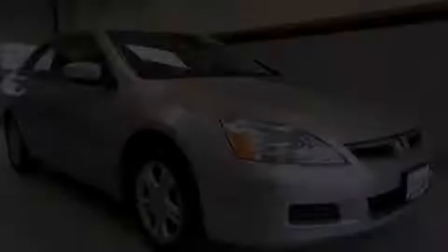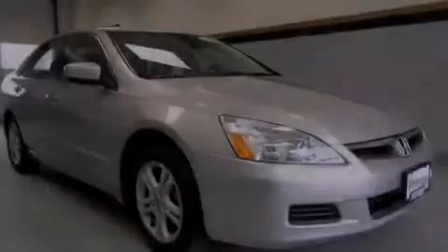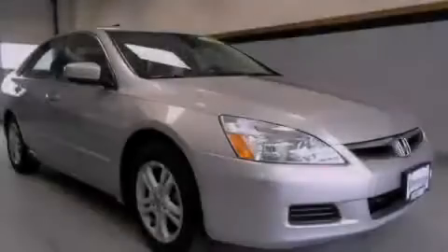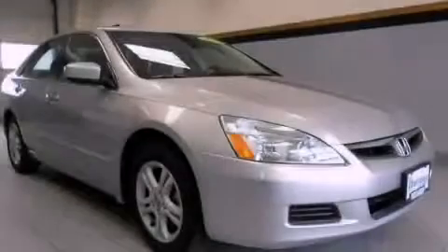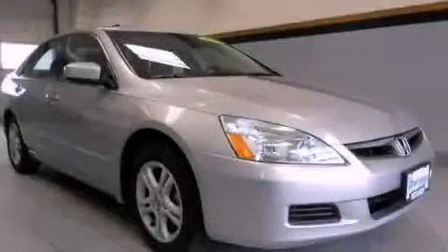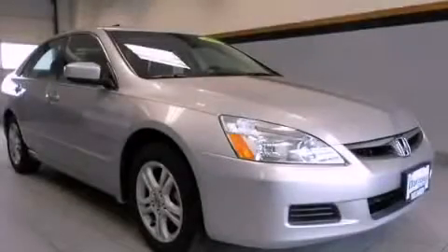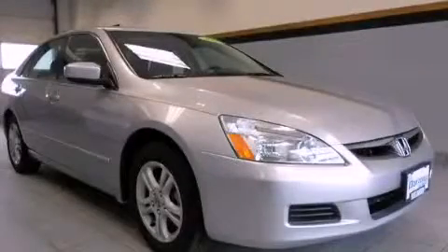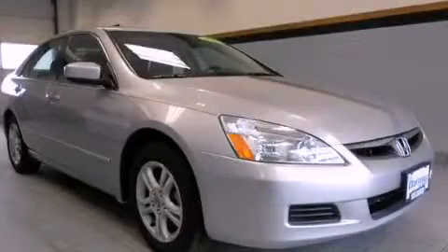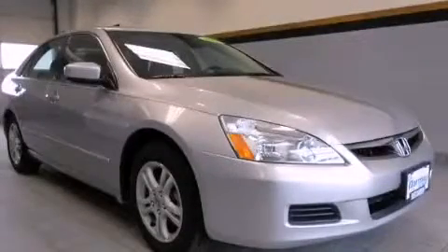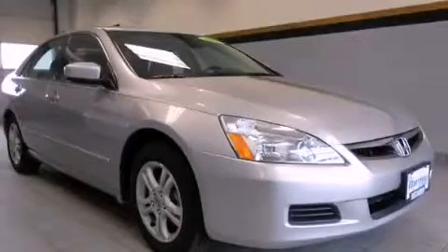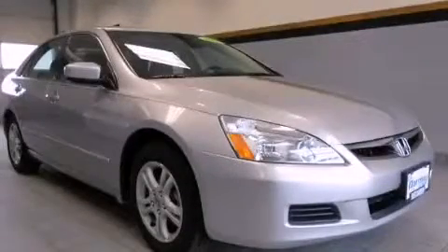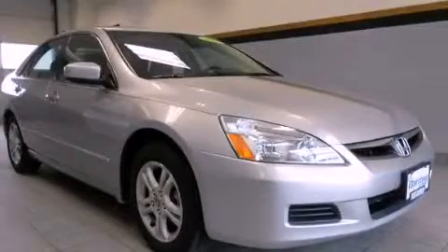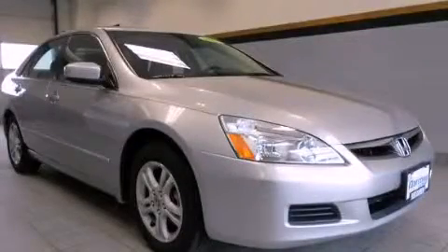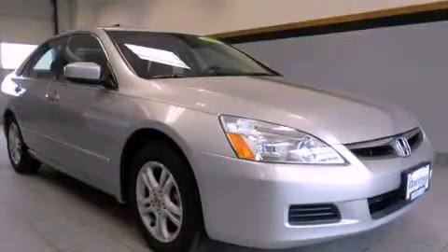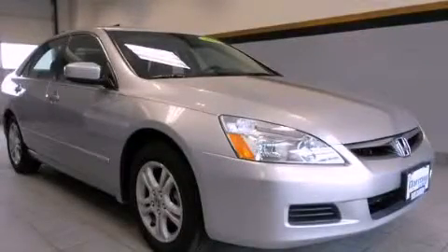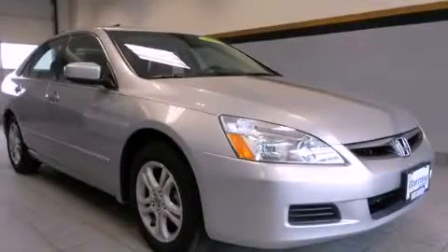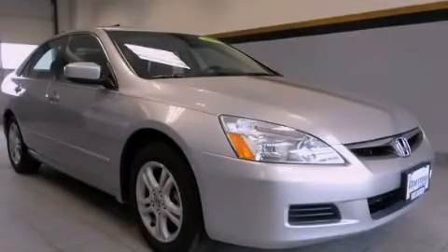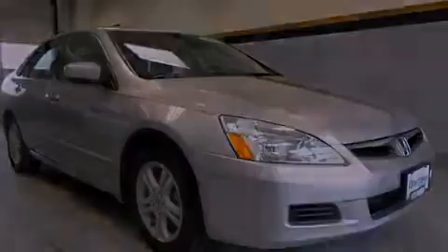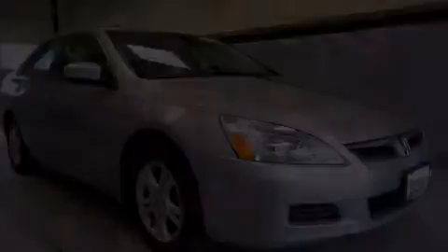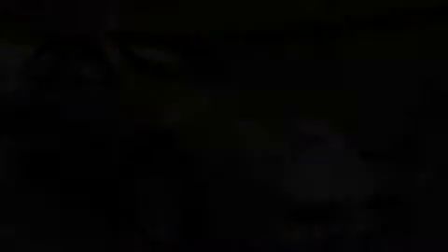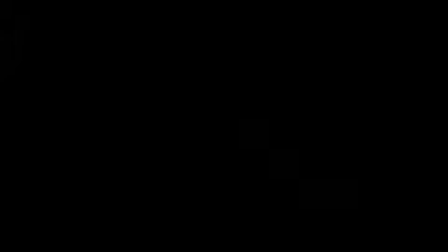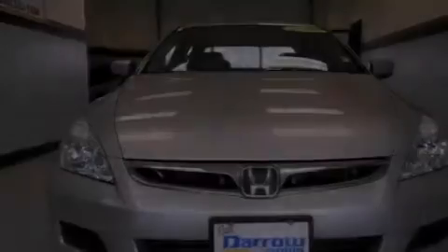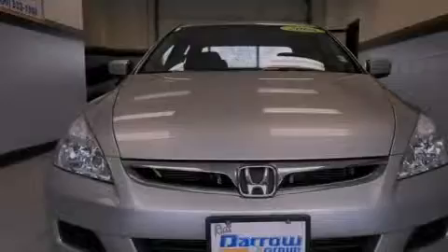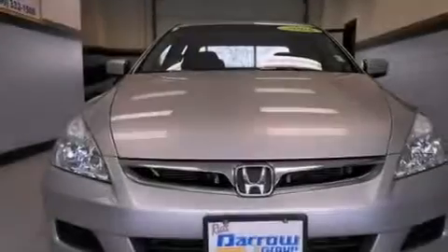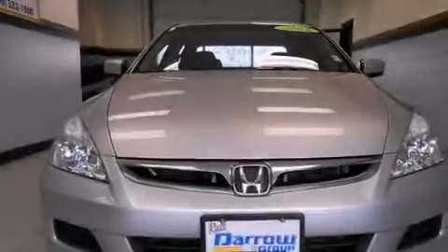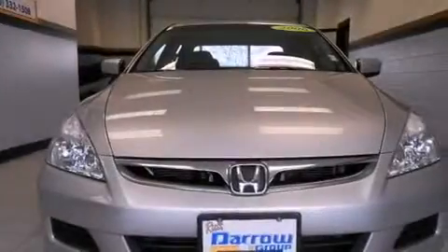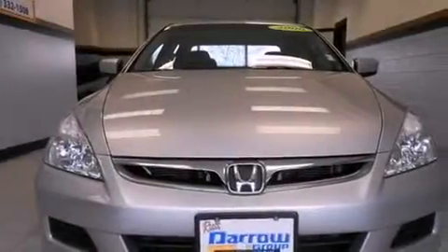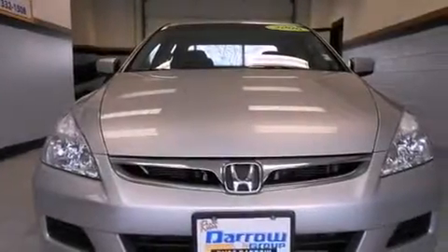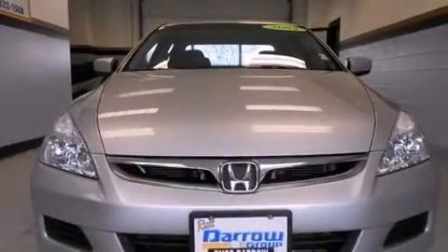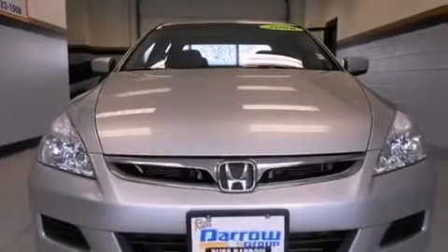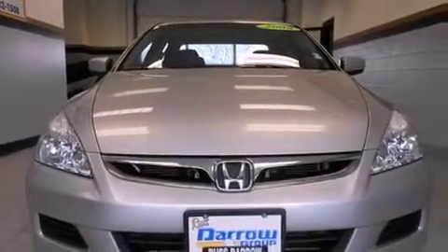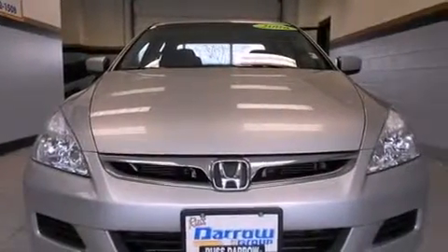This is a 2006 Honda Accord. It has a four-cylinder engine and a five-speed manual transmission.